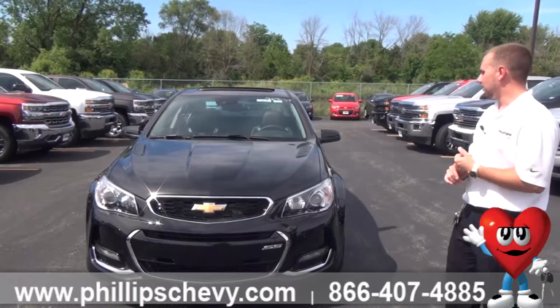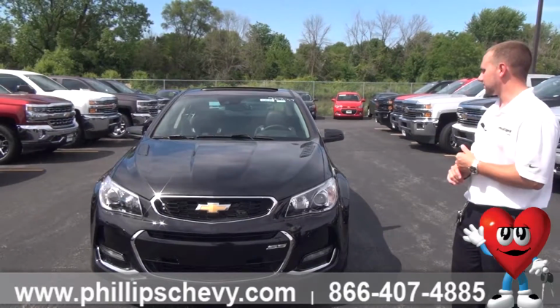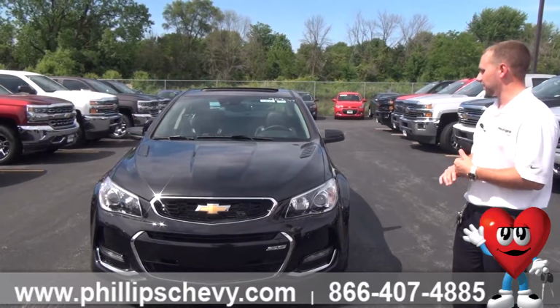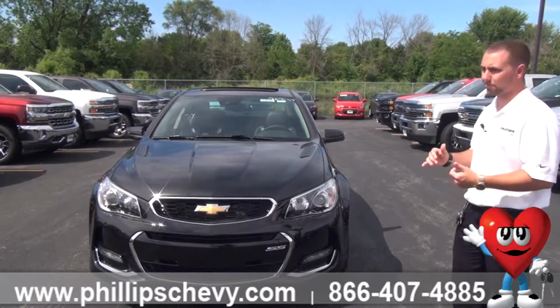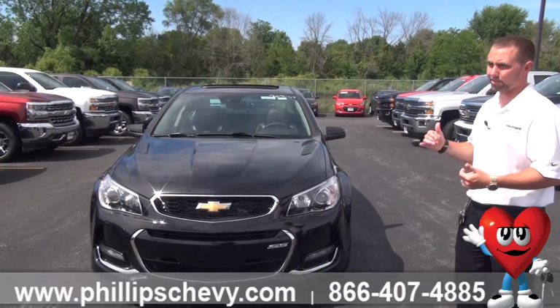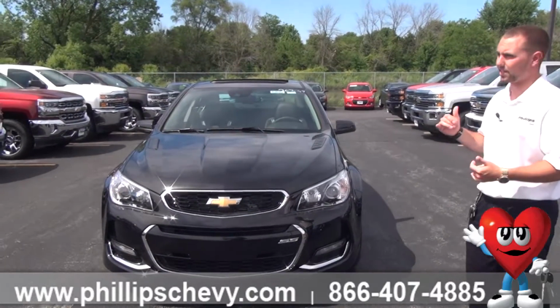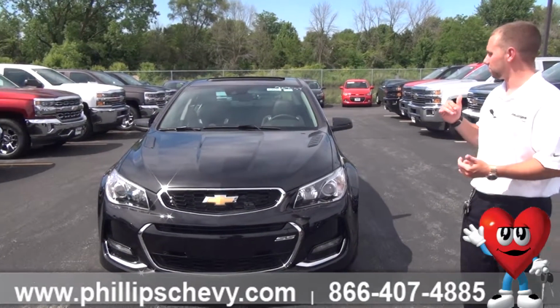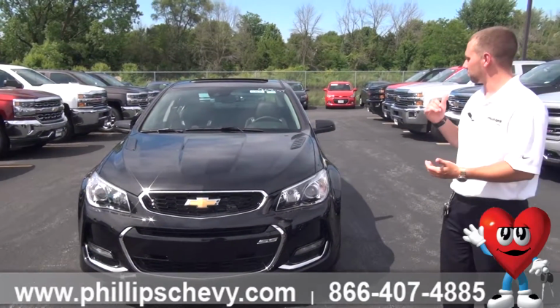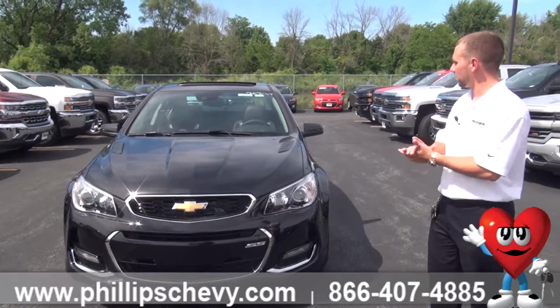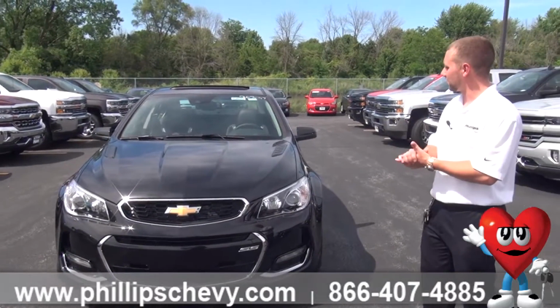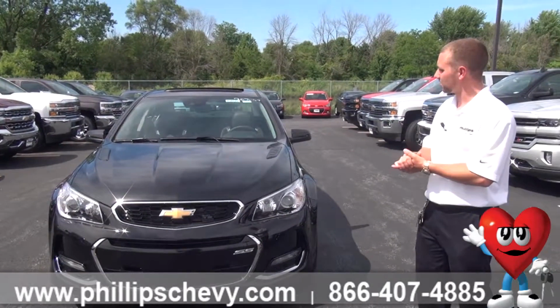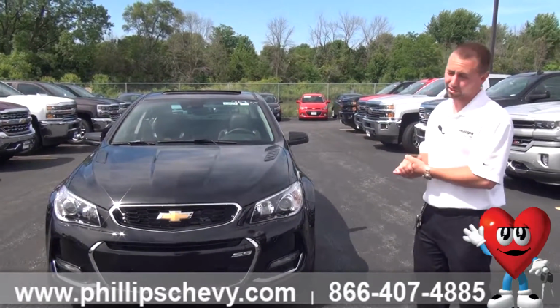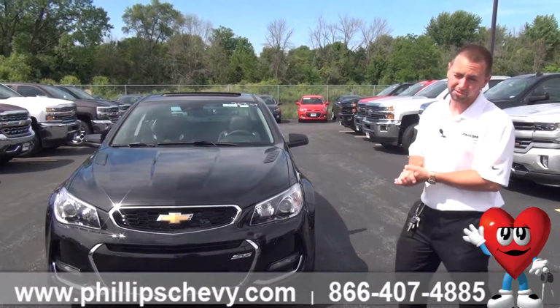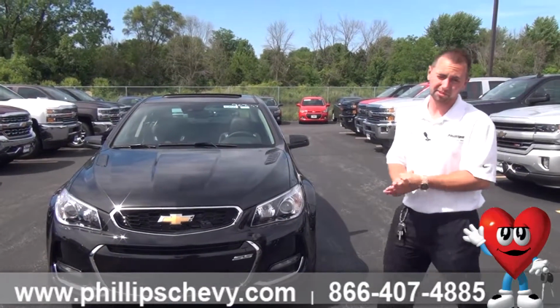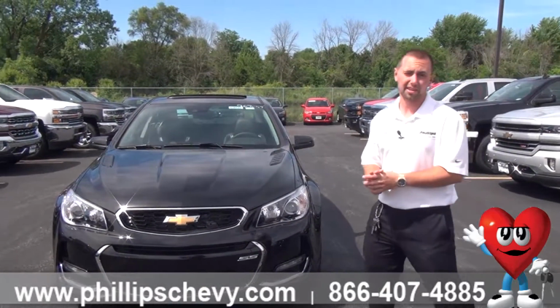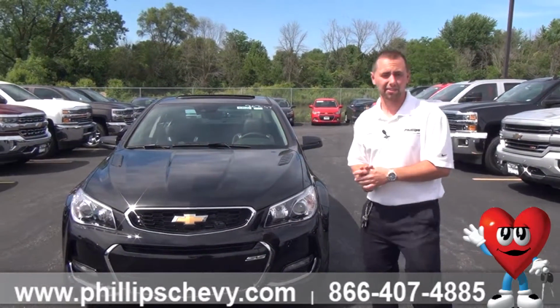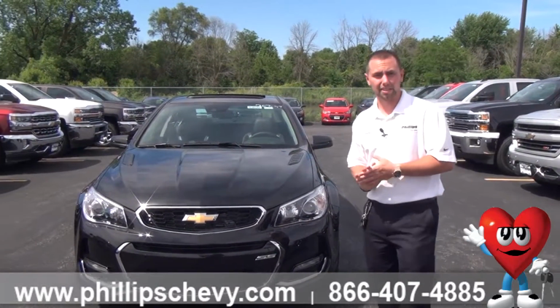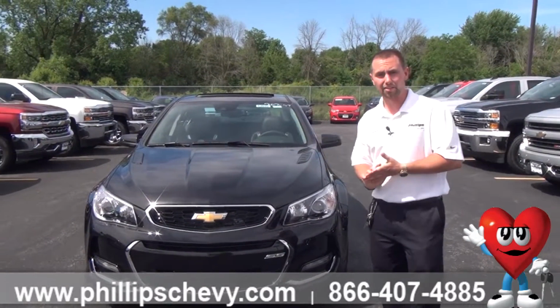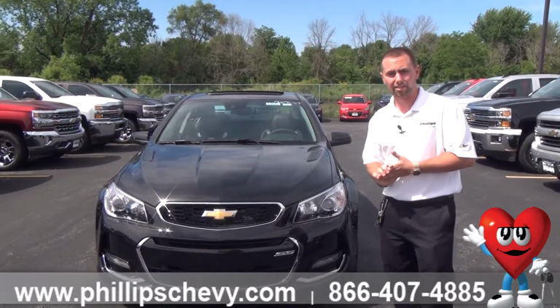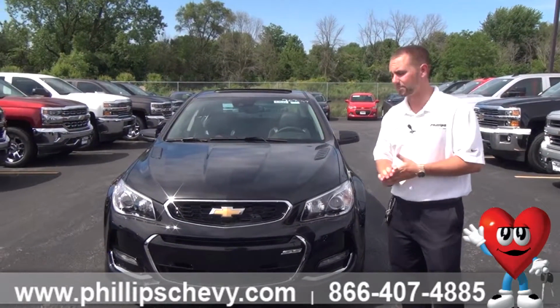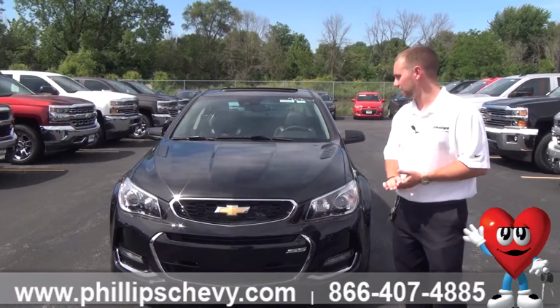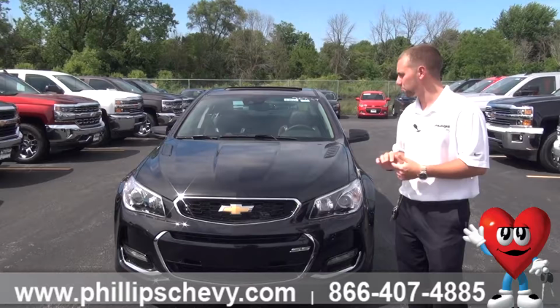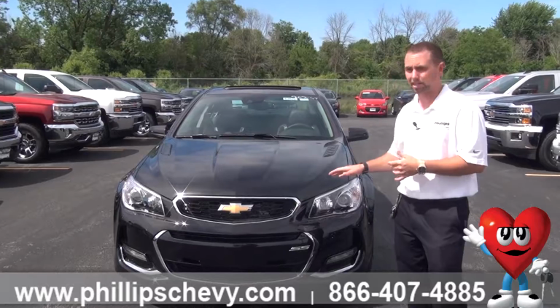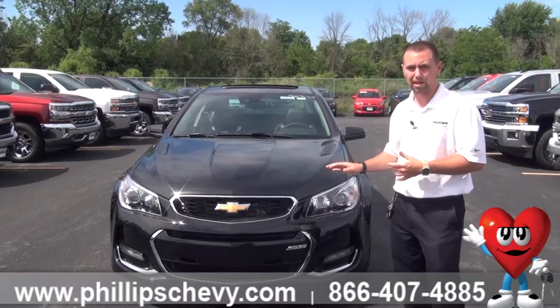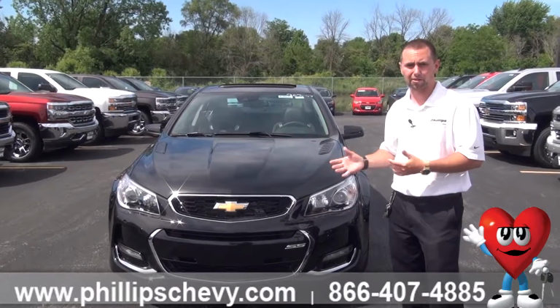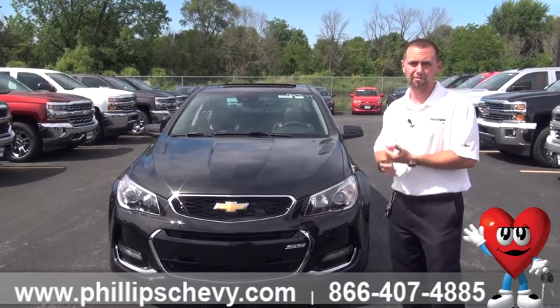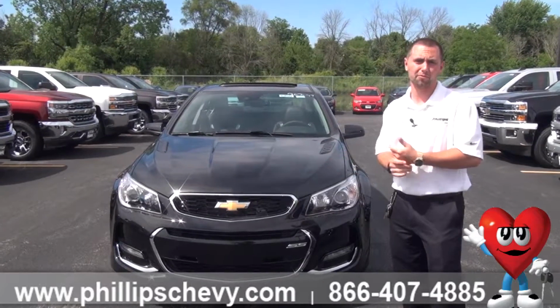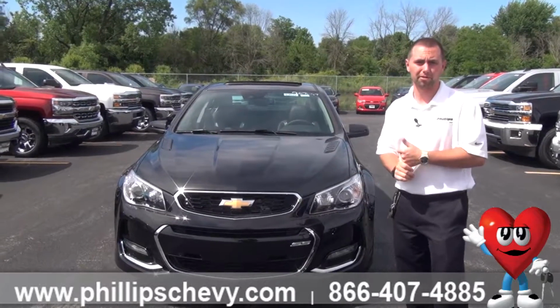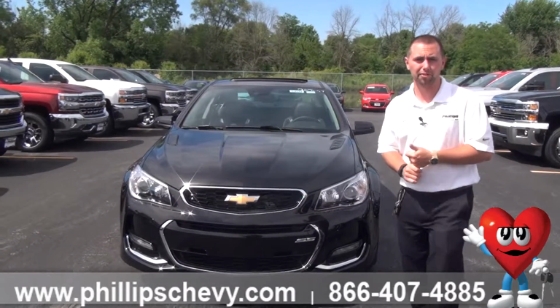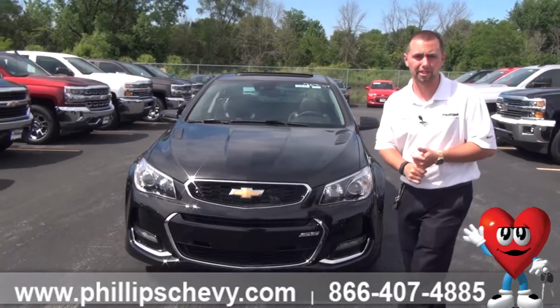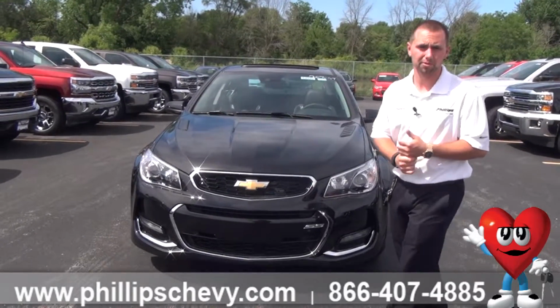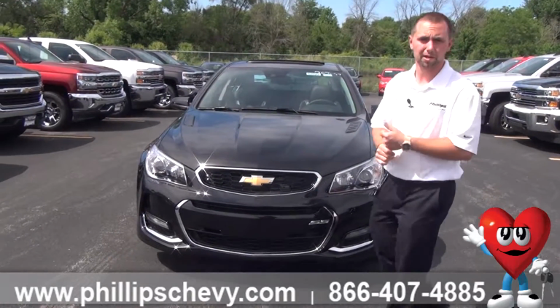This is going to have a big 6.2 liter V8 underneath the hood. It's going to give you plenty of power, right around 415 horsepower.